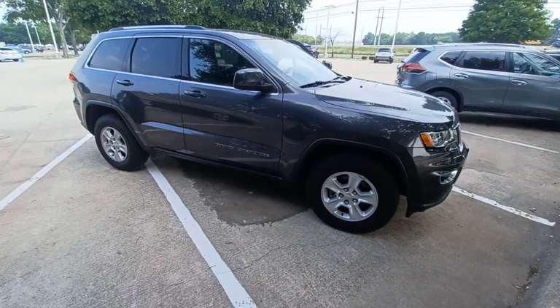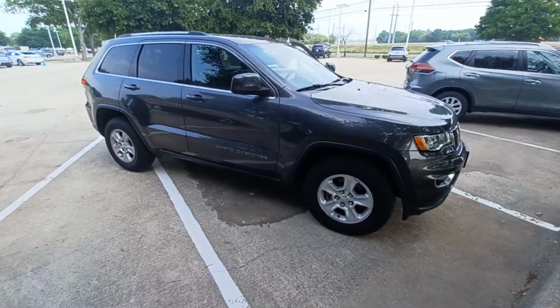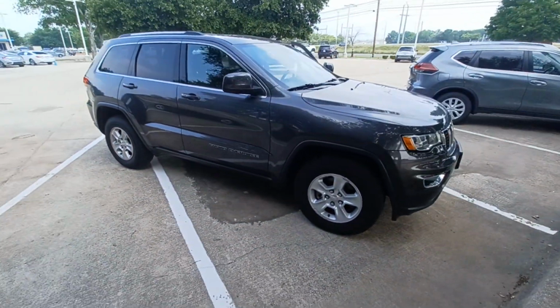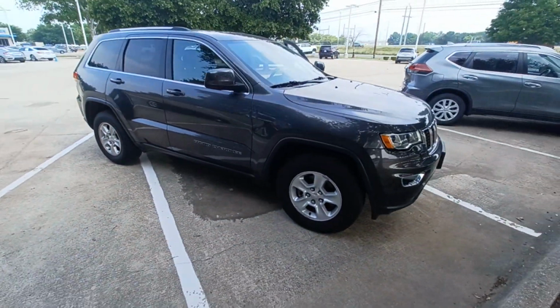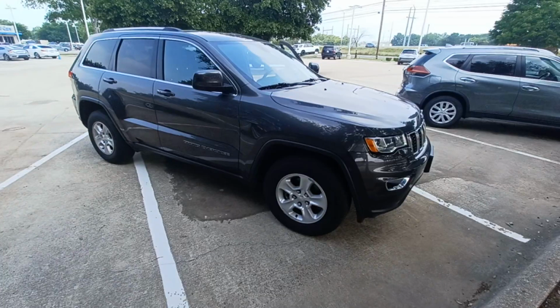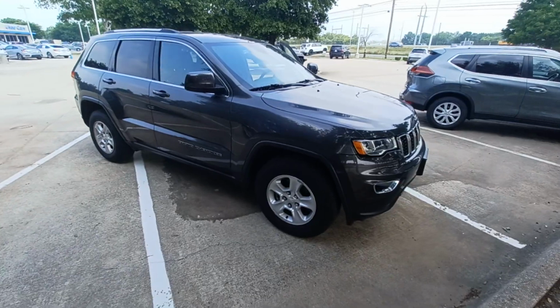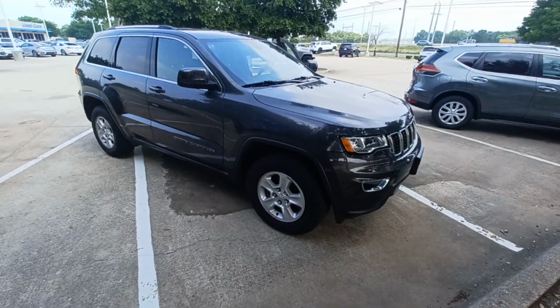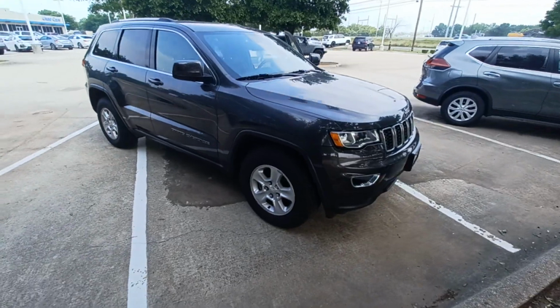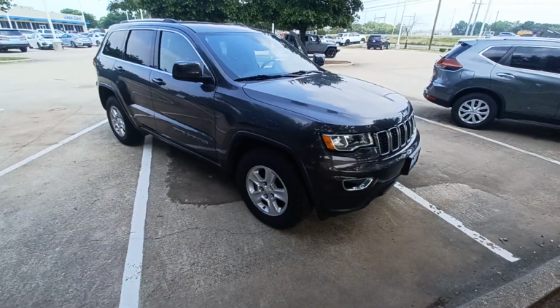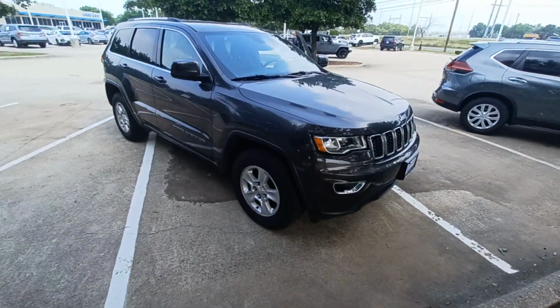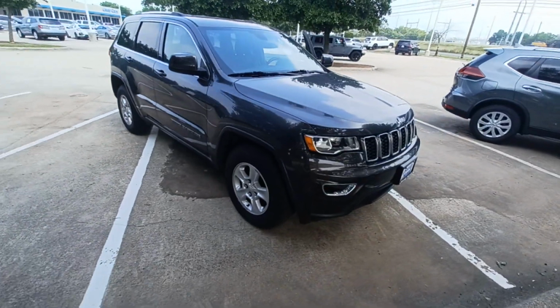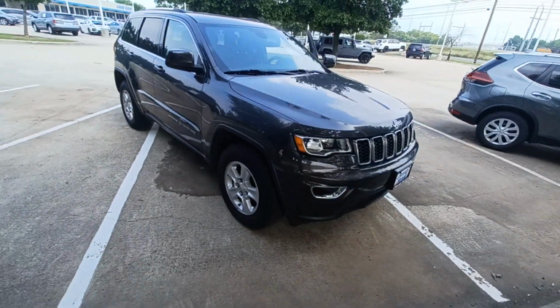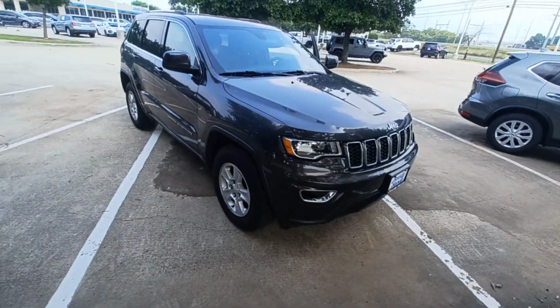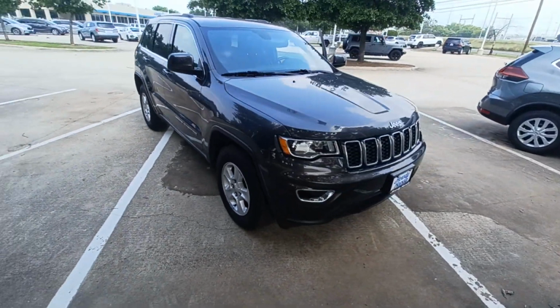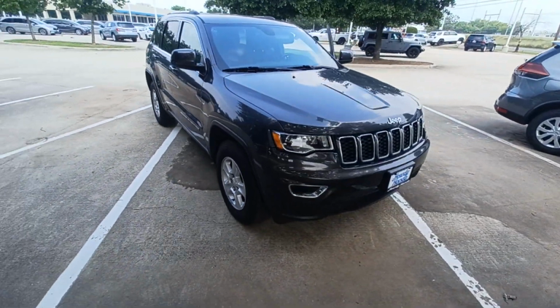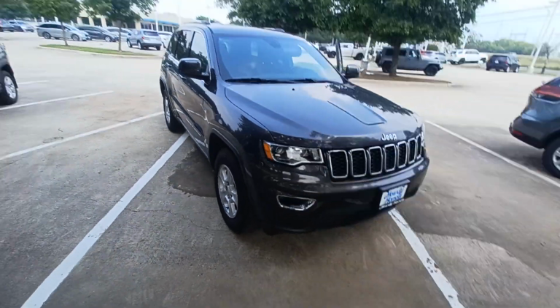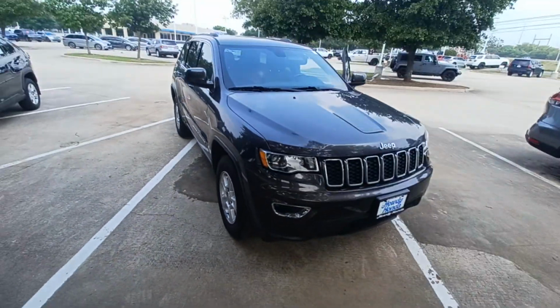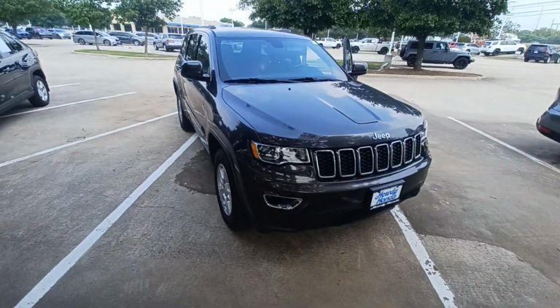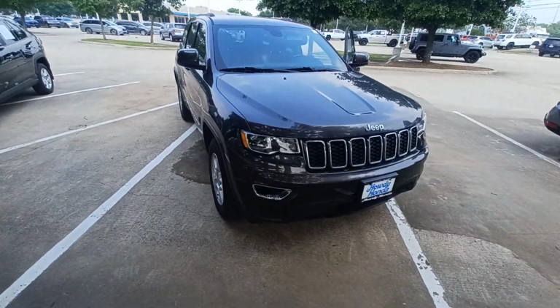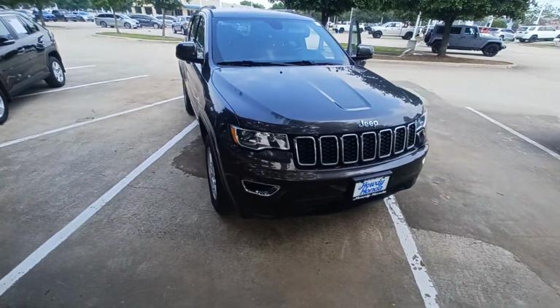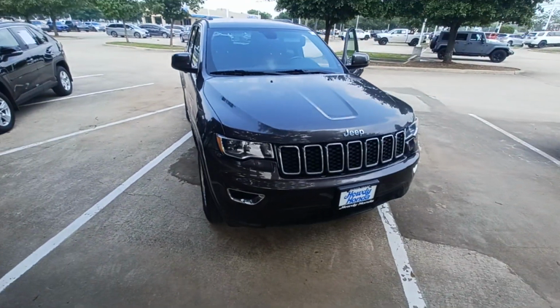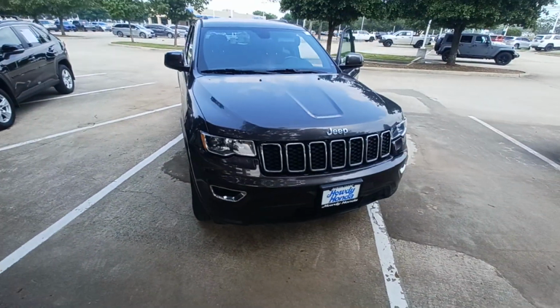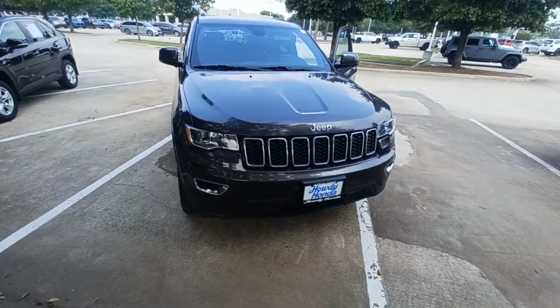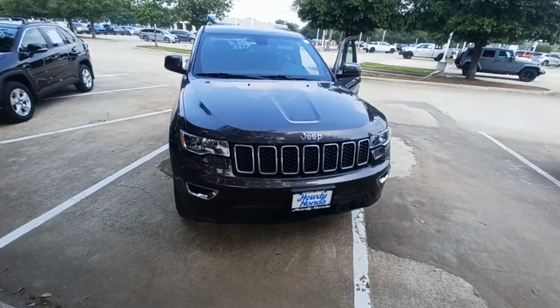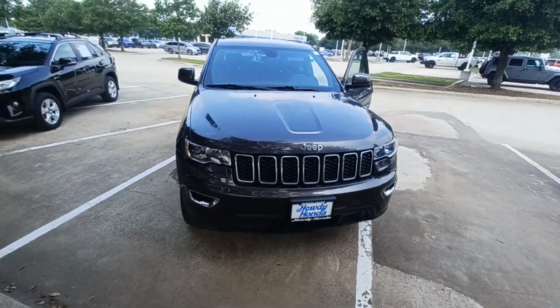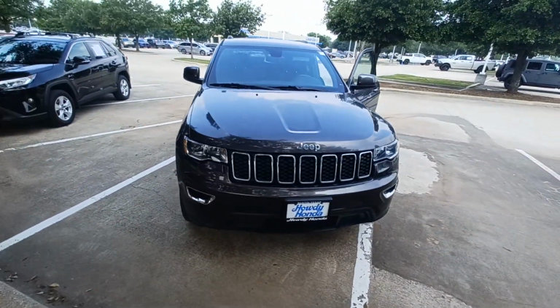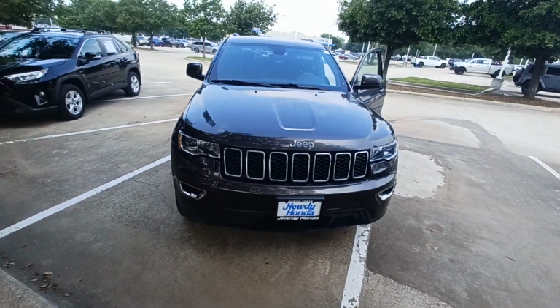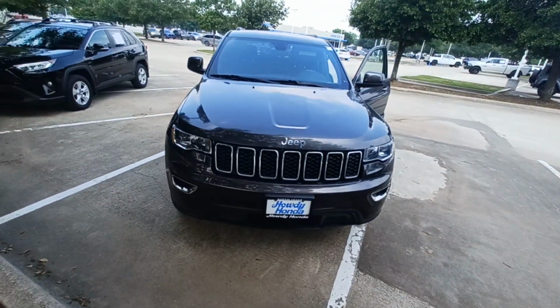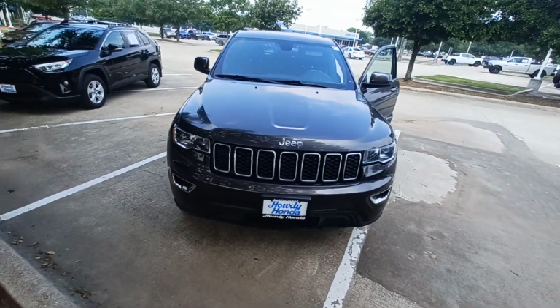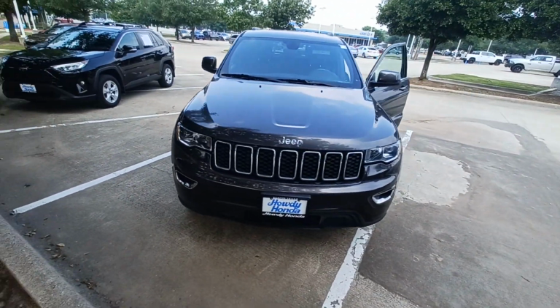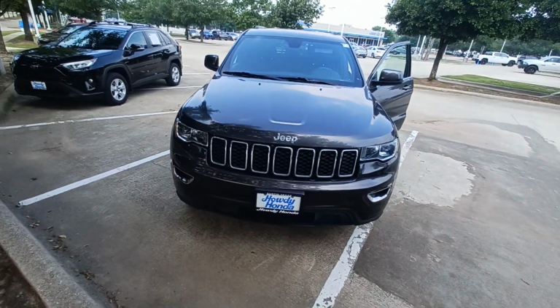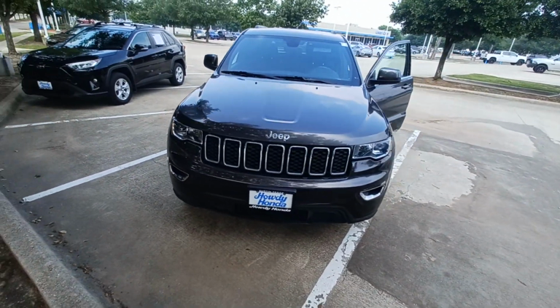And that's my 2017 Jeep Grand Cherokee and I'm Jason down here at Howdy Honda.